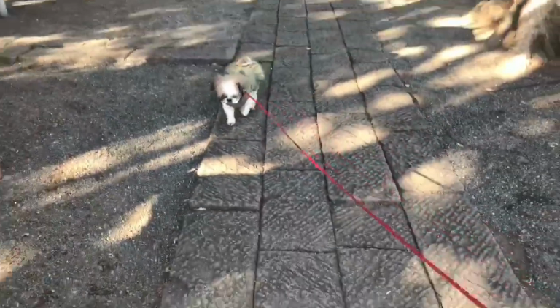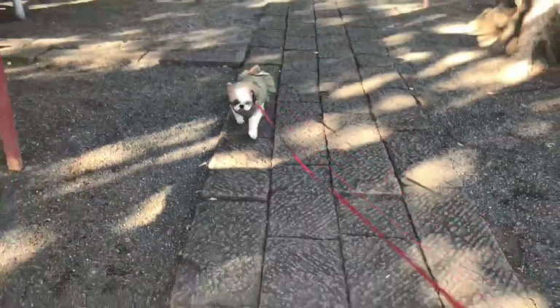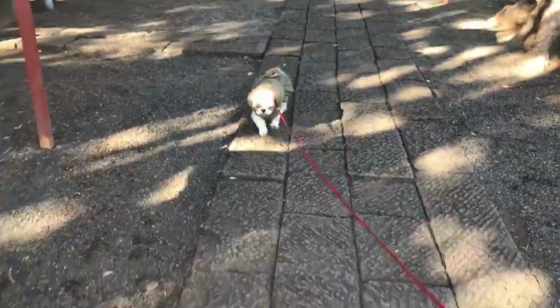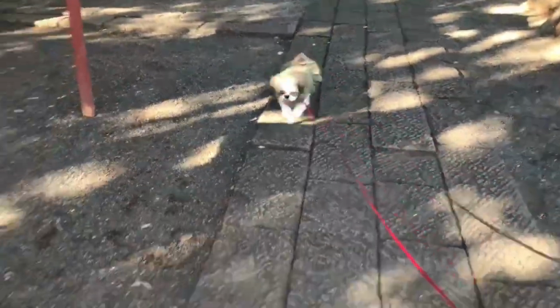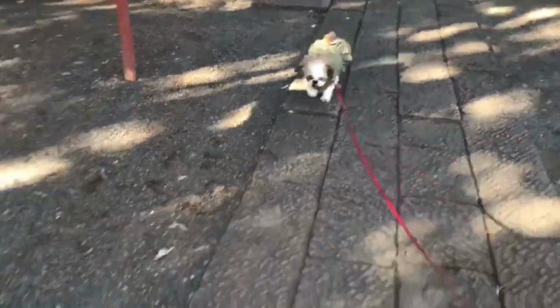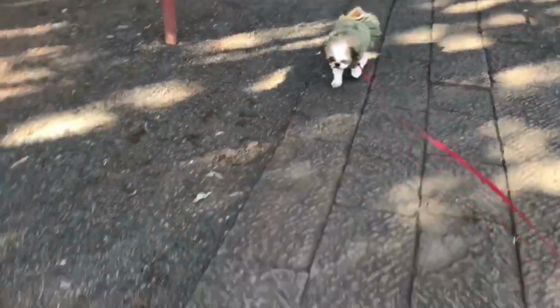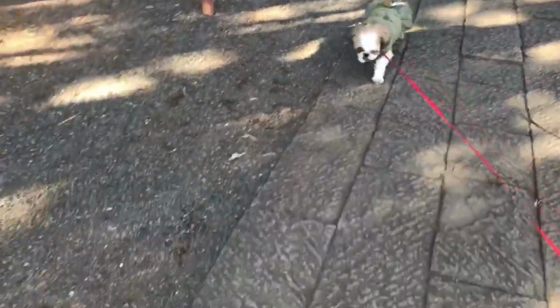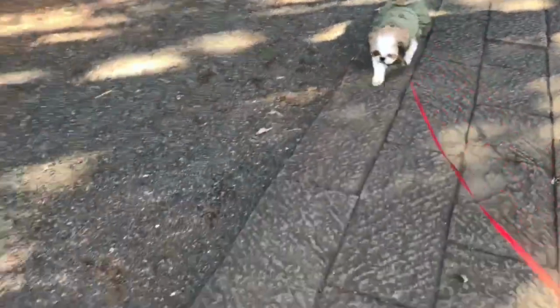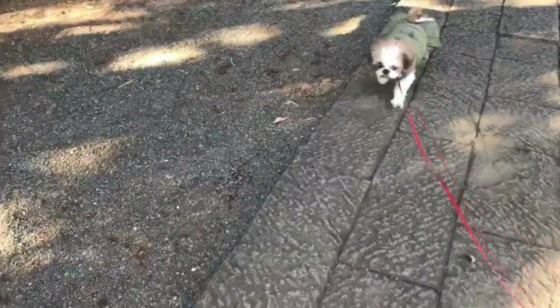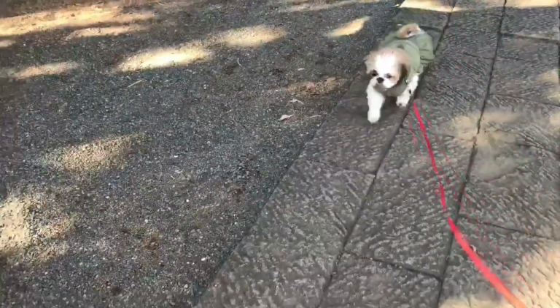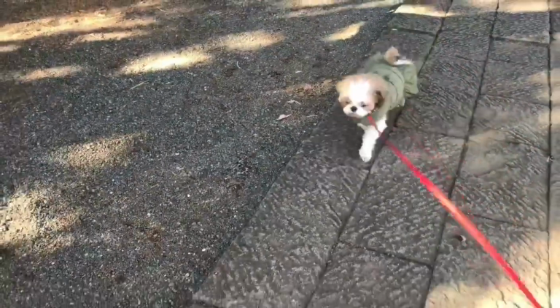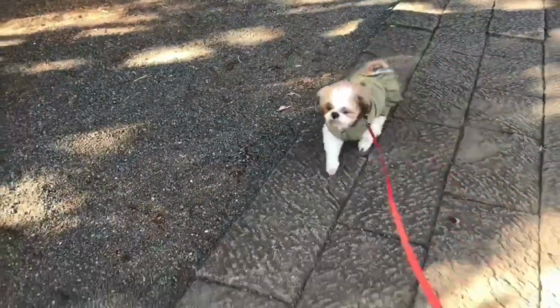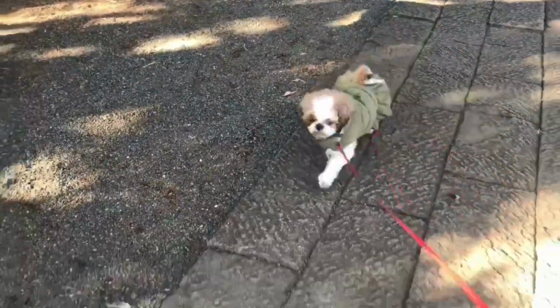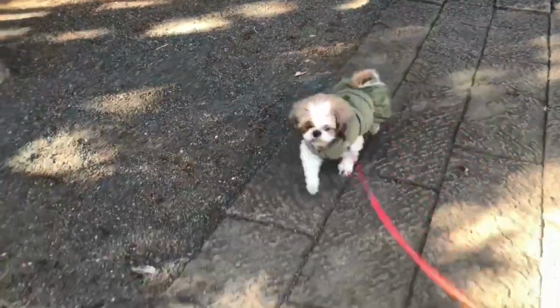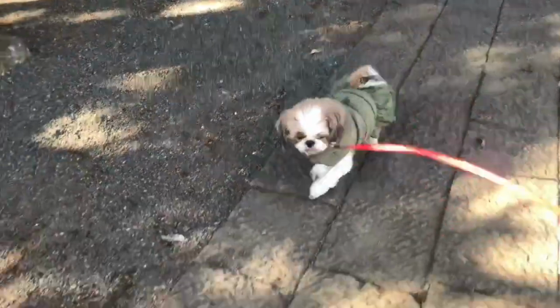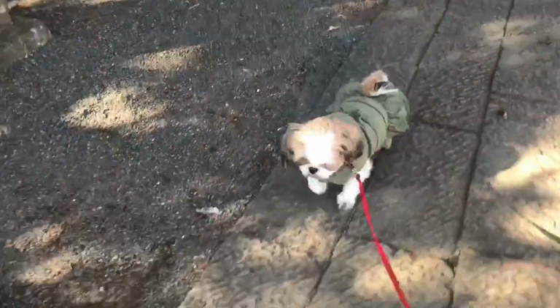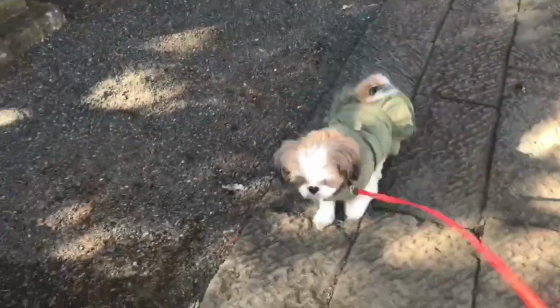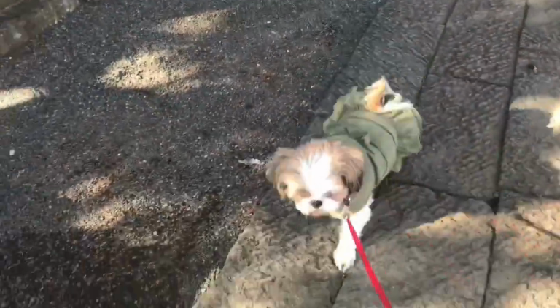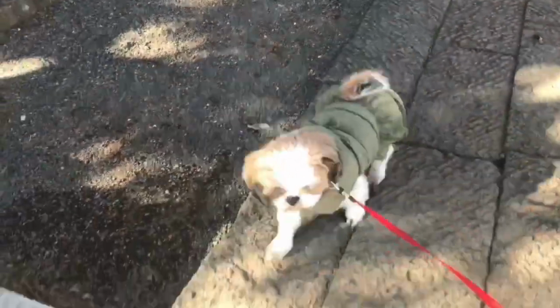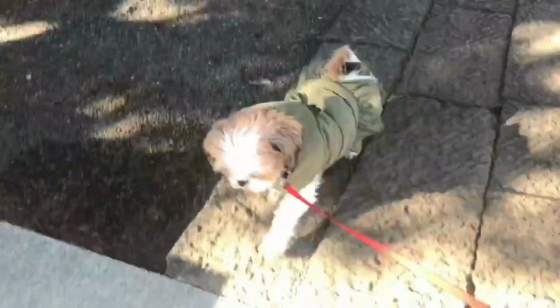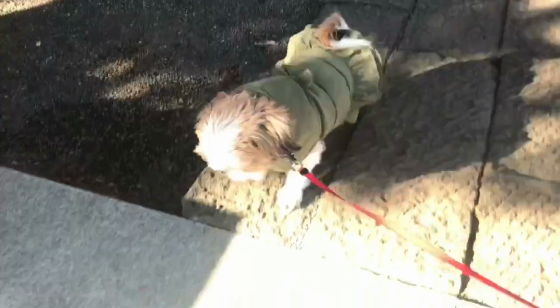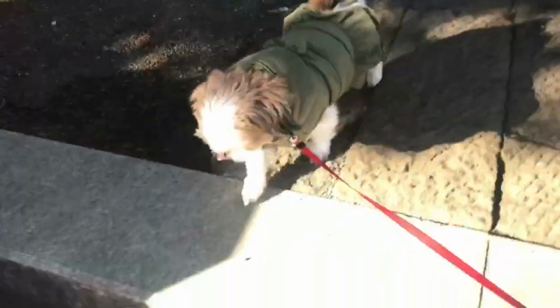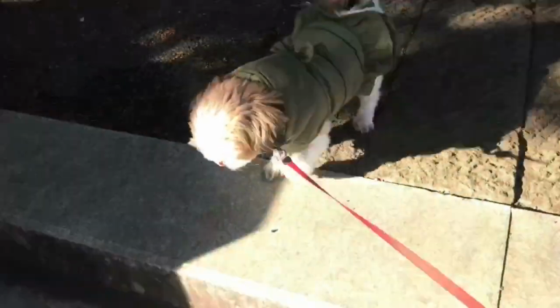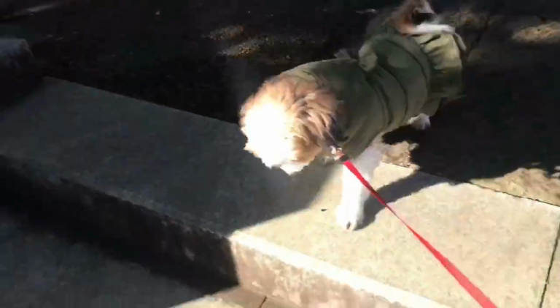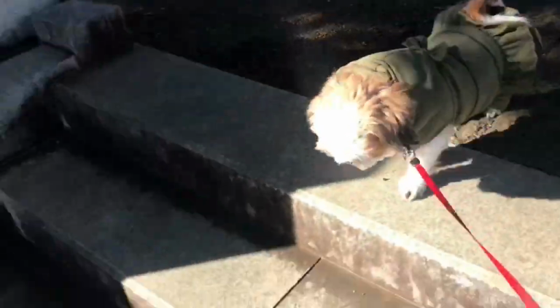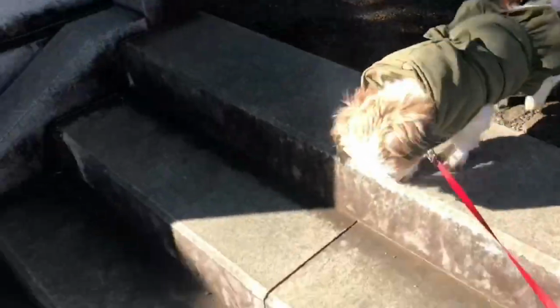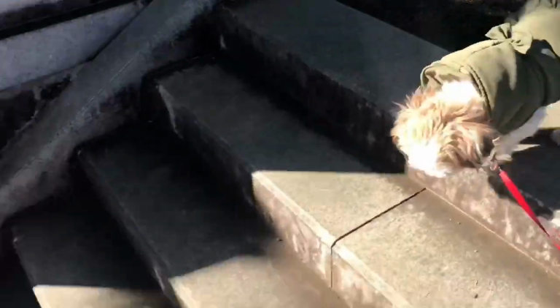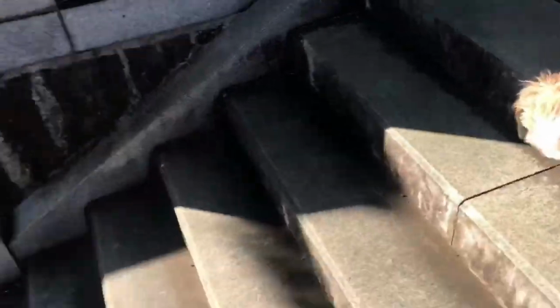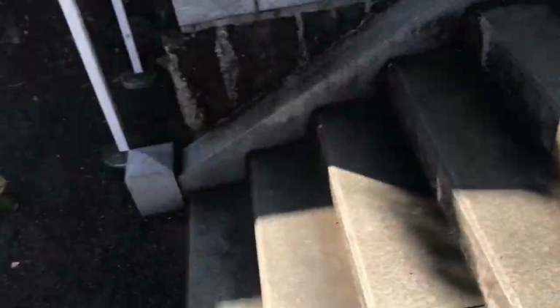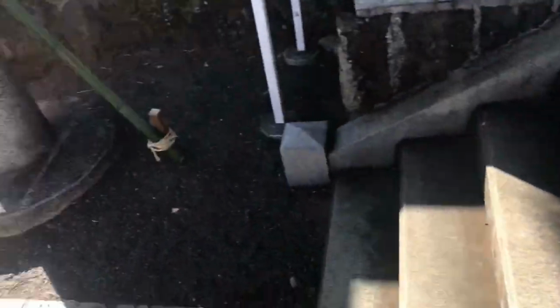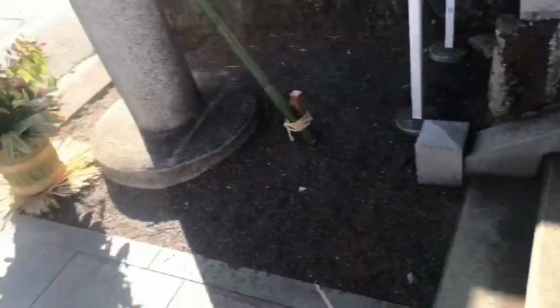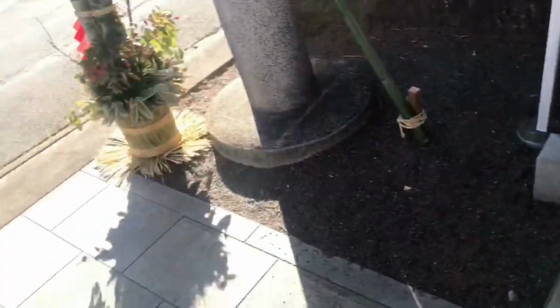It's not too thick, but it's not too thick.